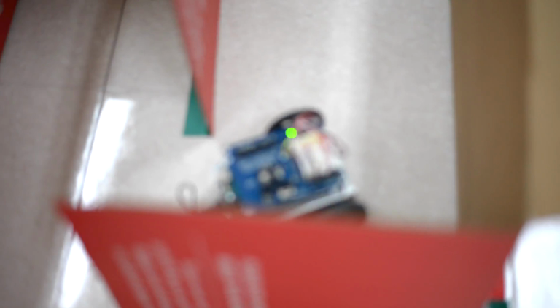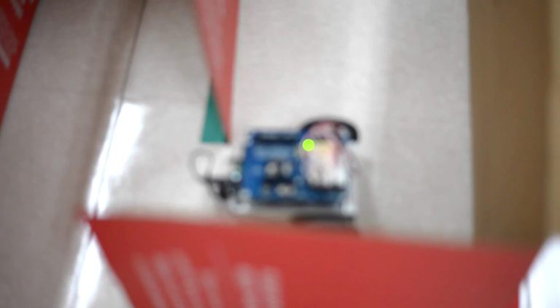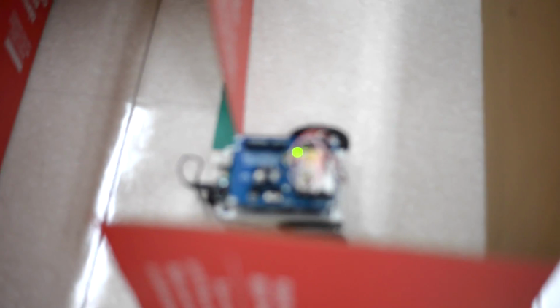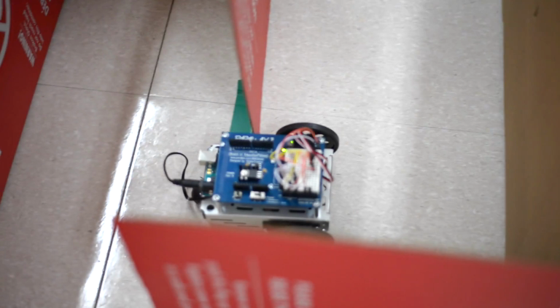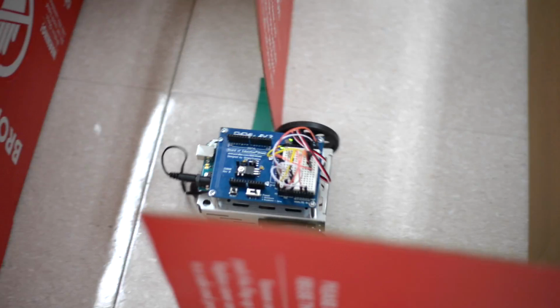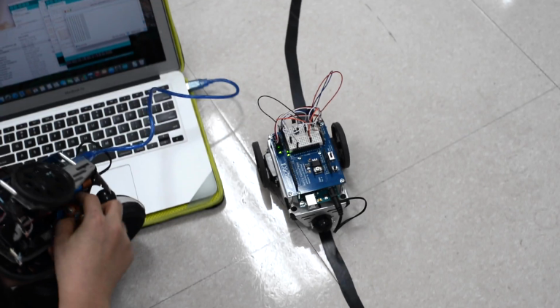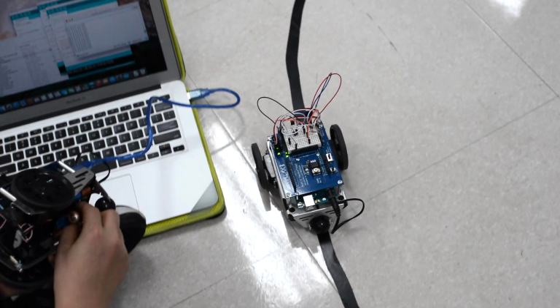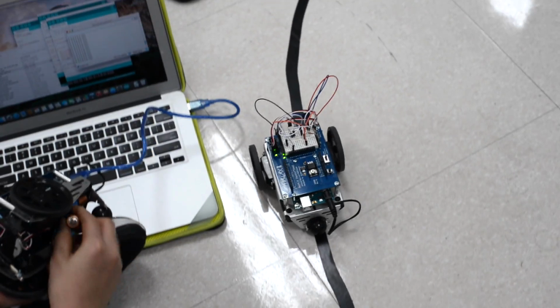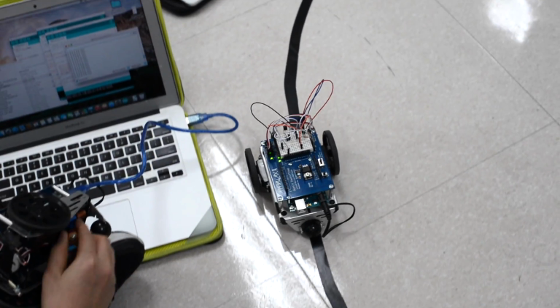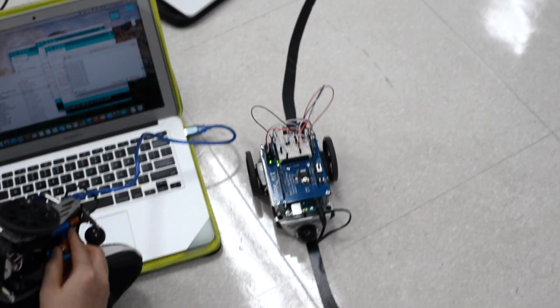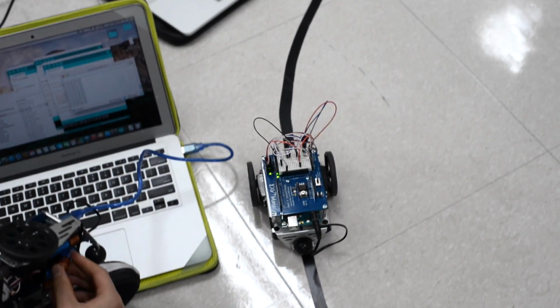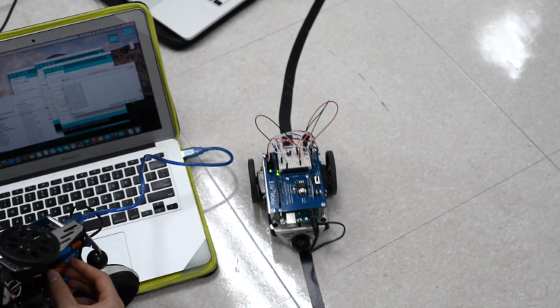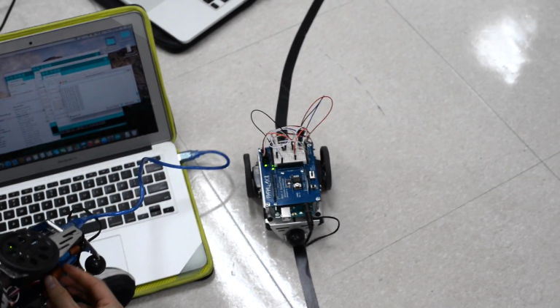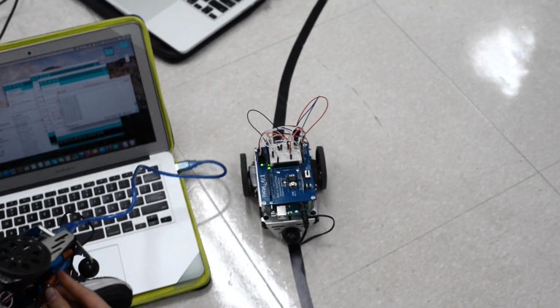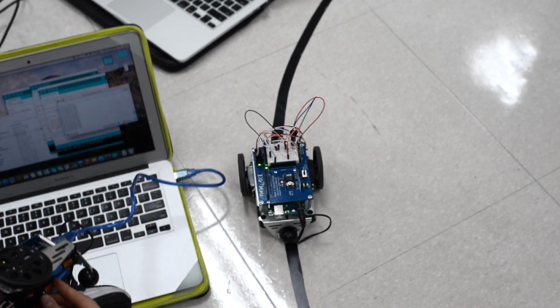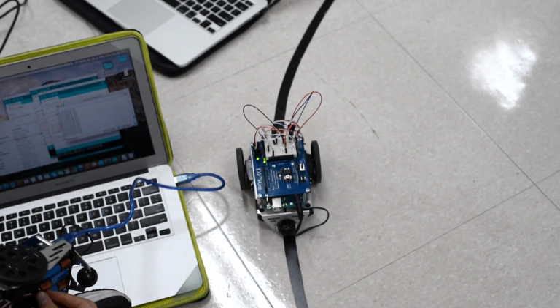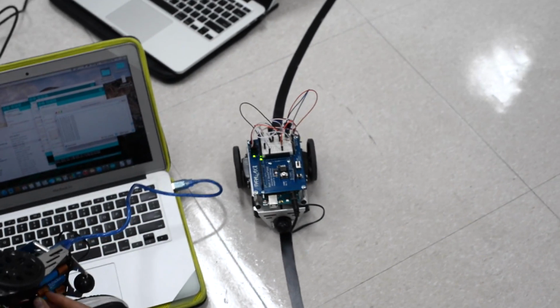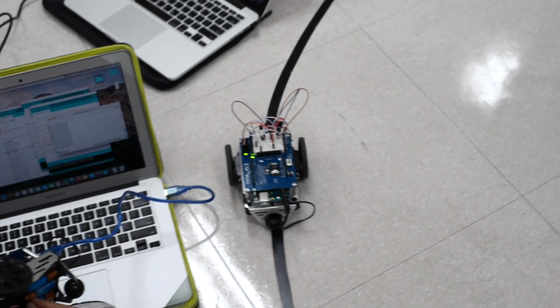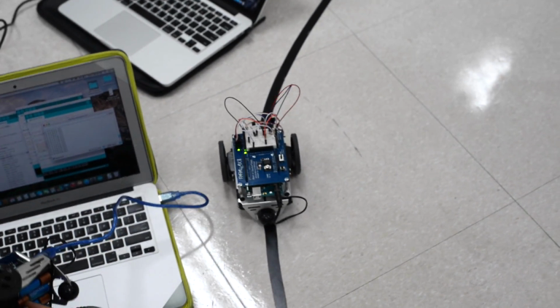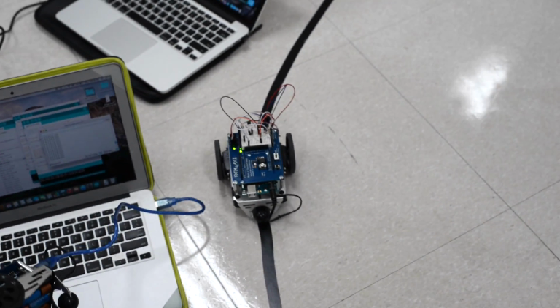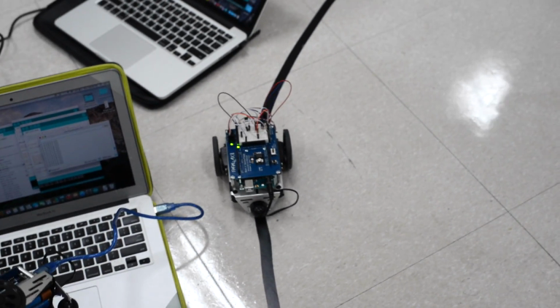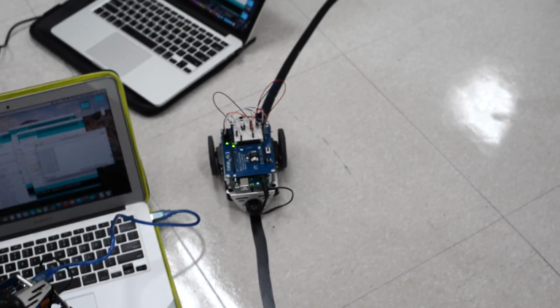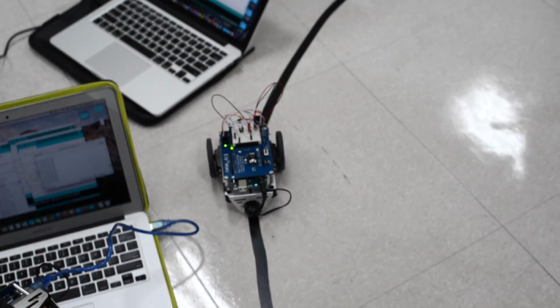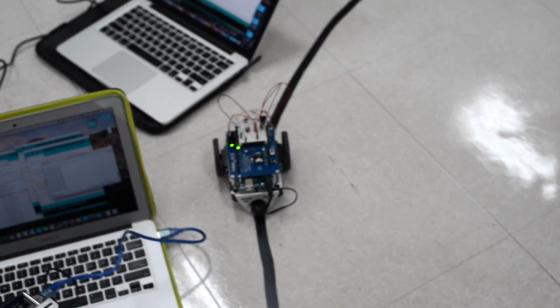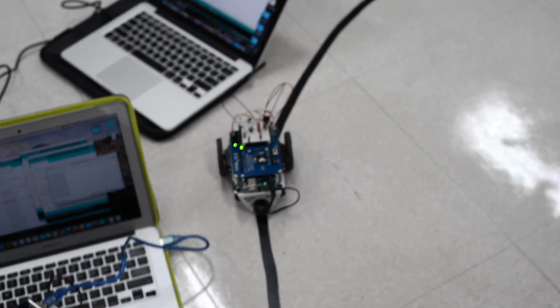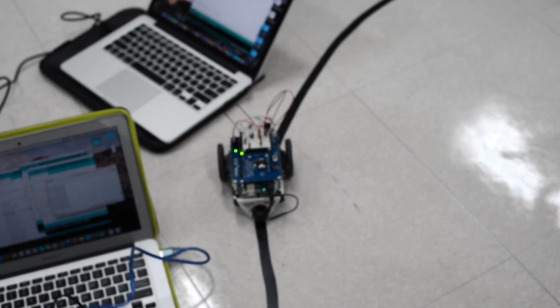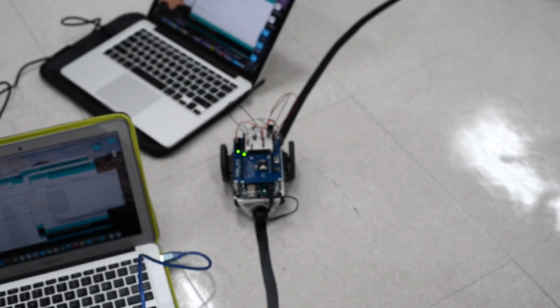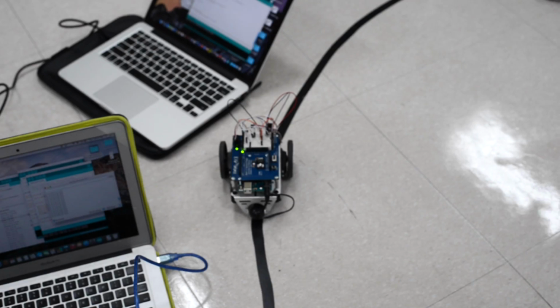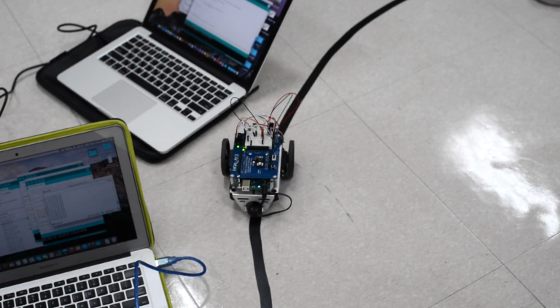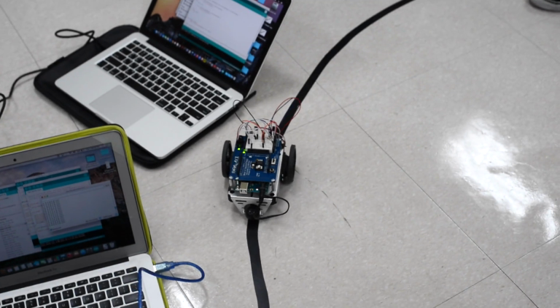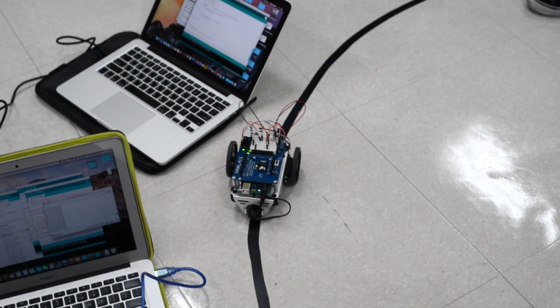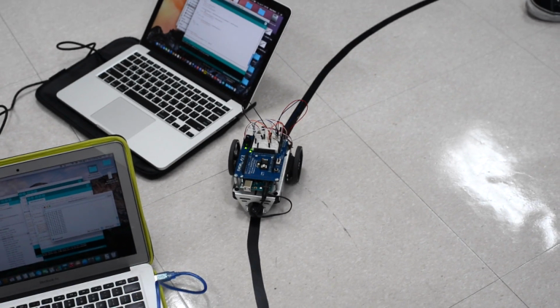These activities consisted of hours of running, testing, and debugging their Arduino programs.